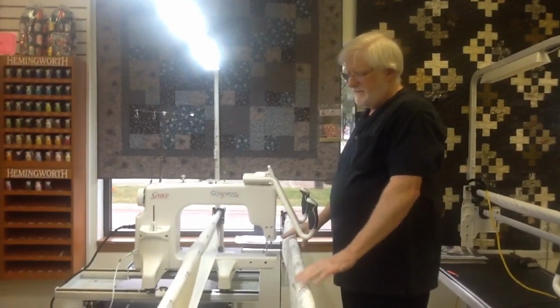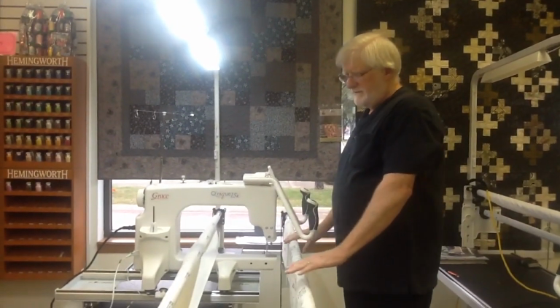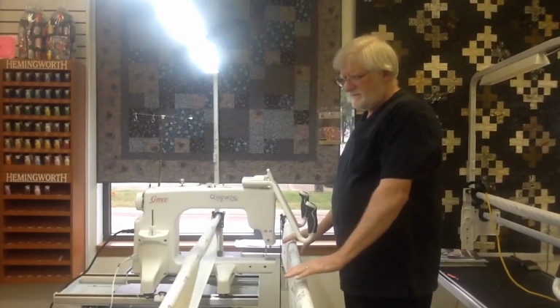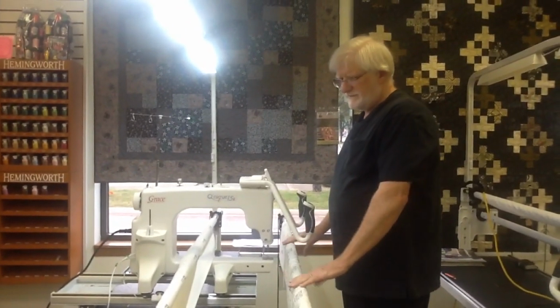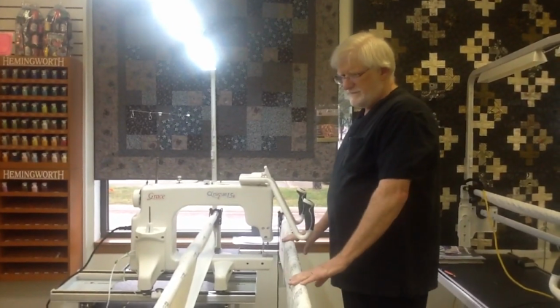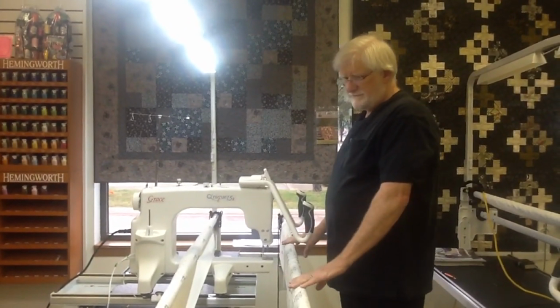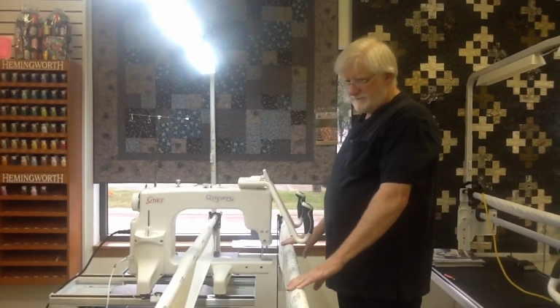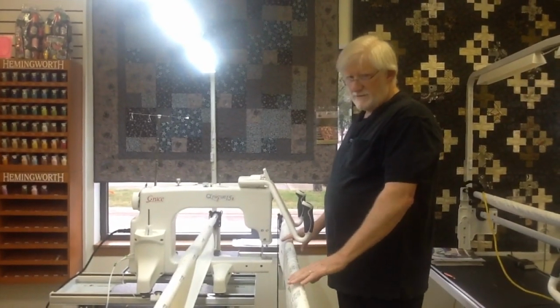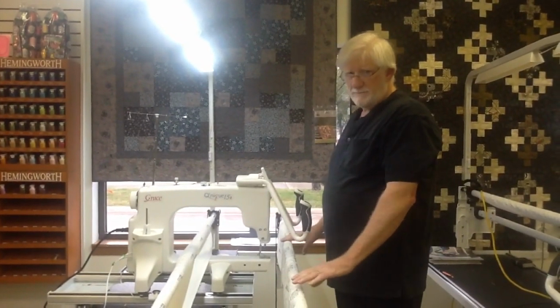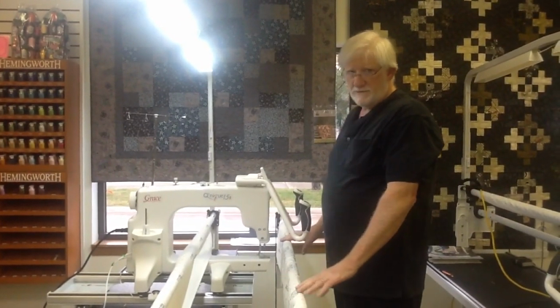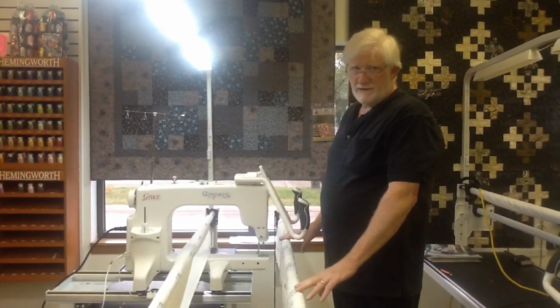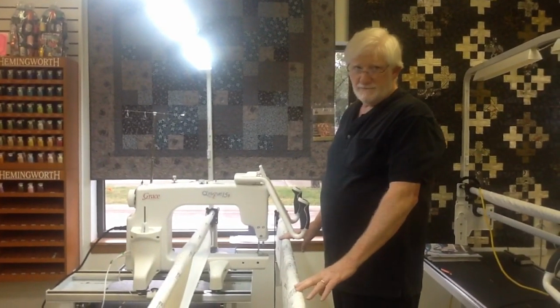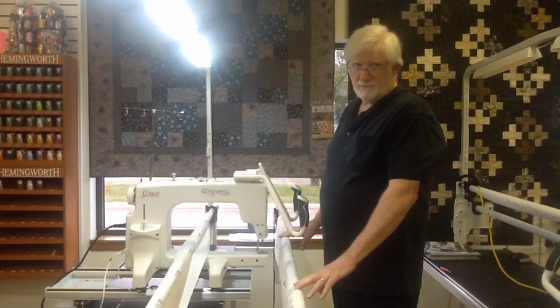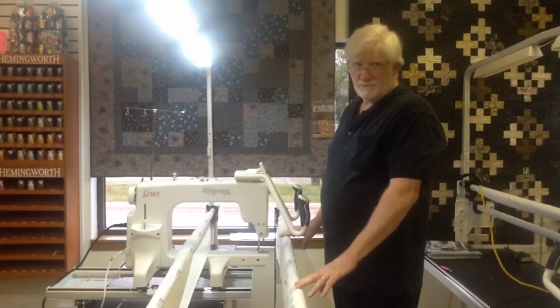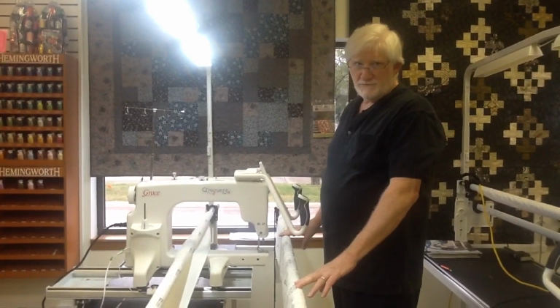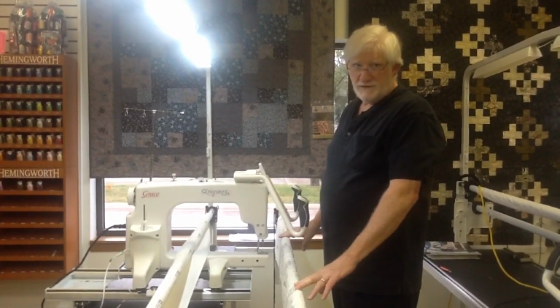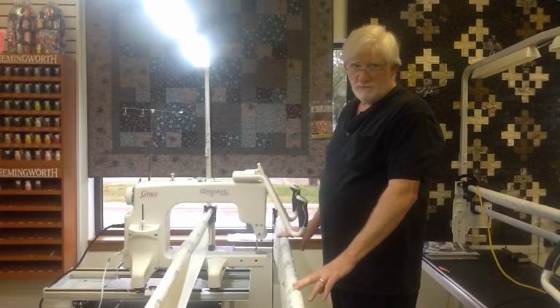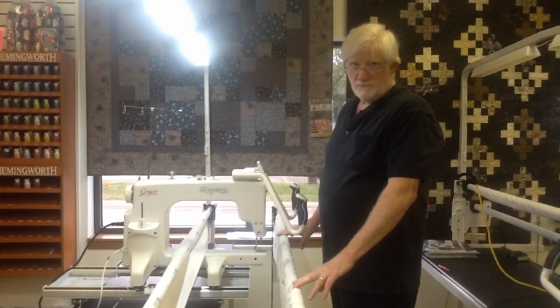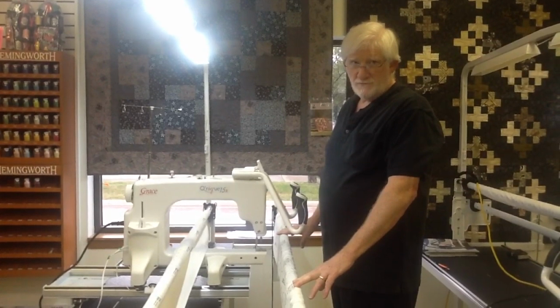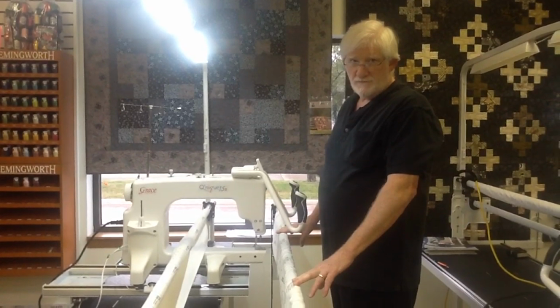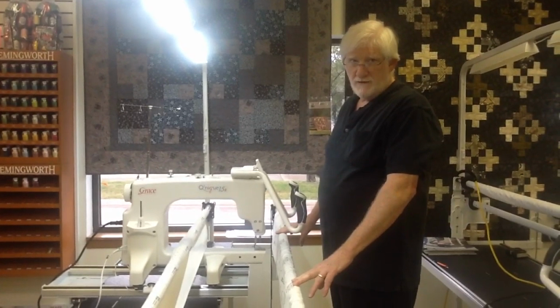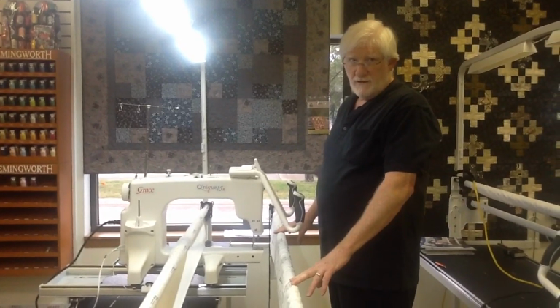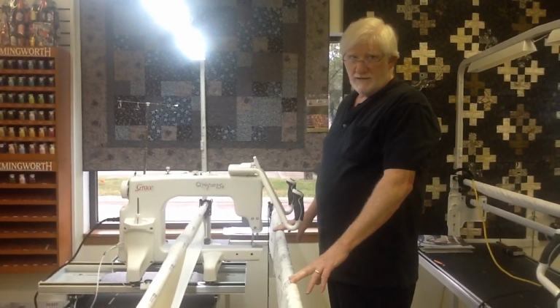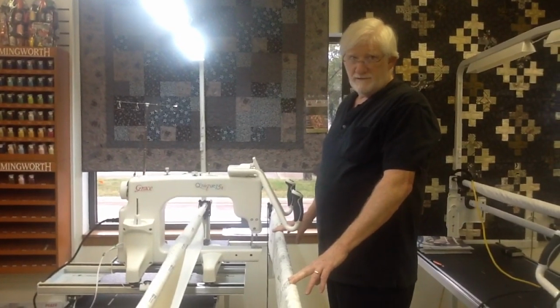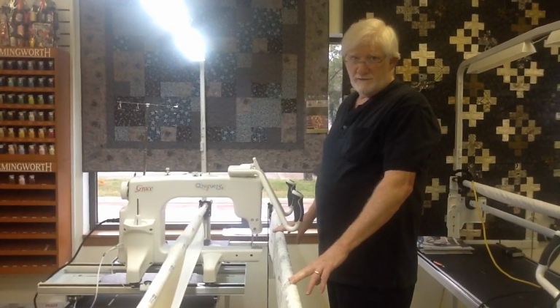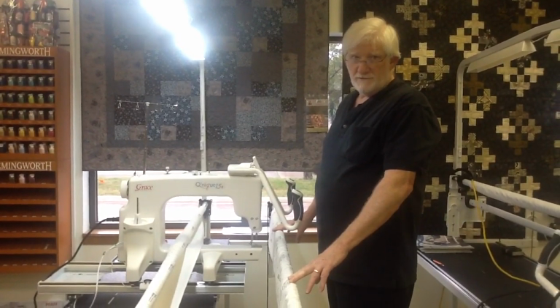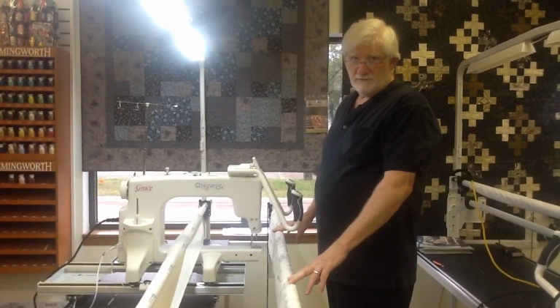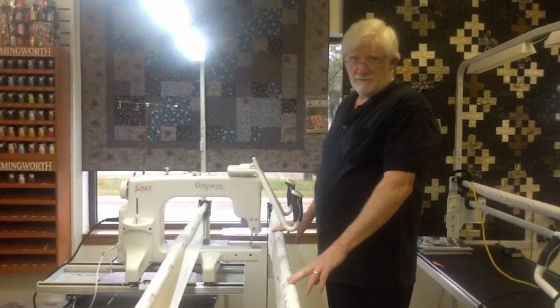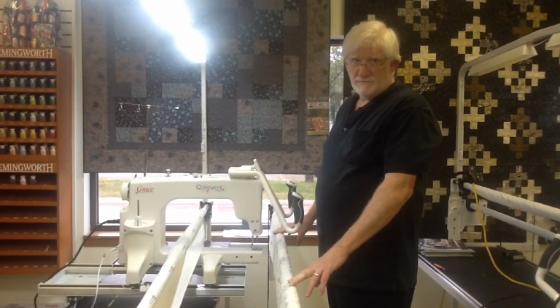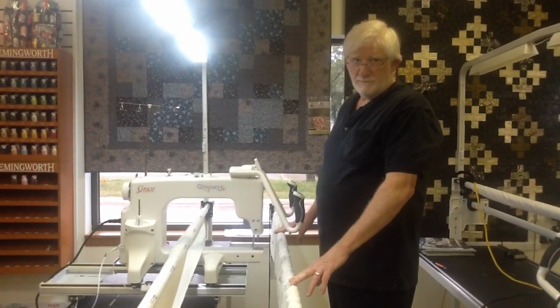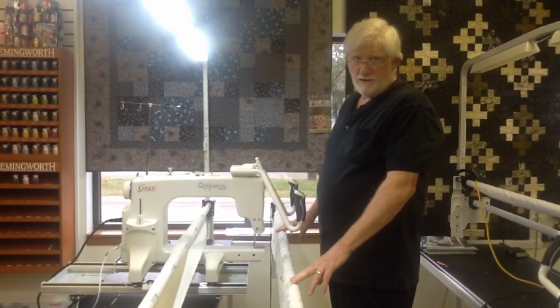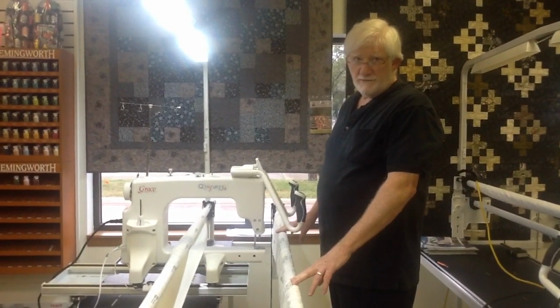So it's a good time to come on down to Quilters Headquarters and take a look at this new model.